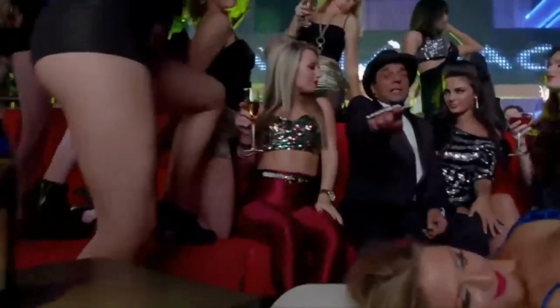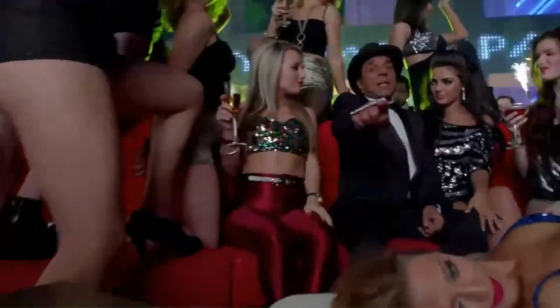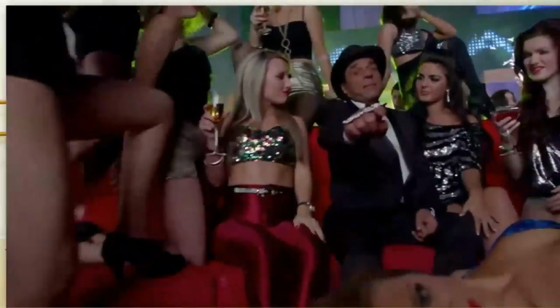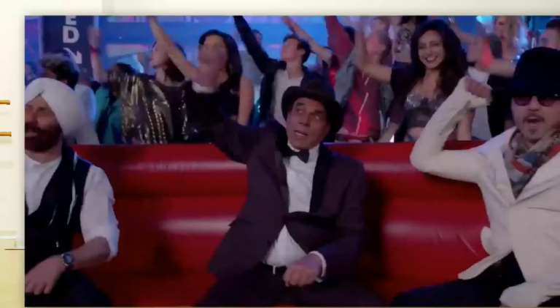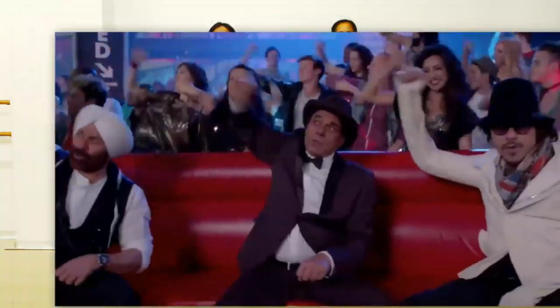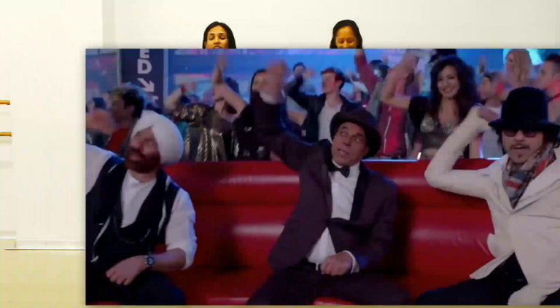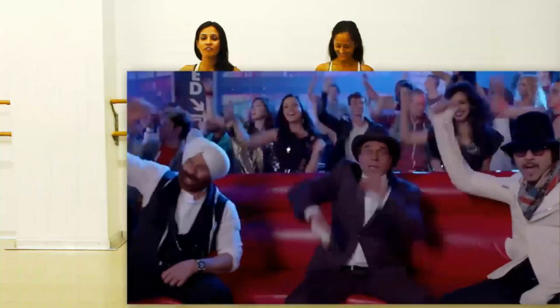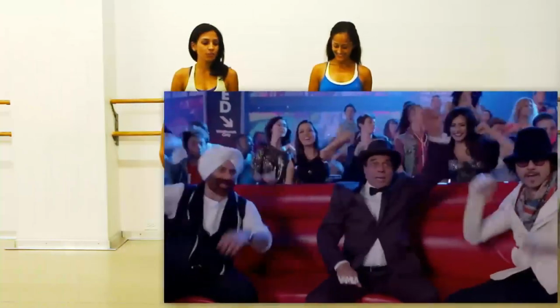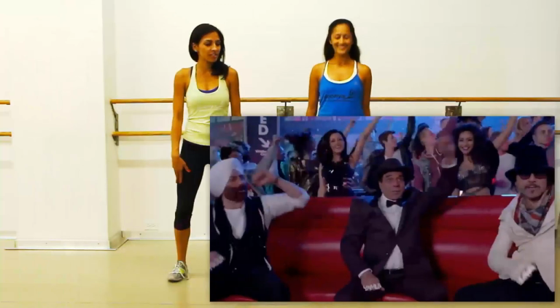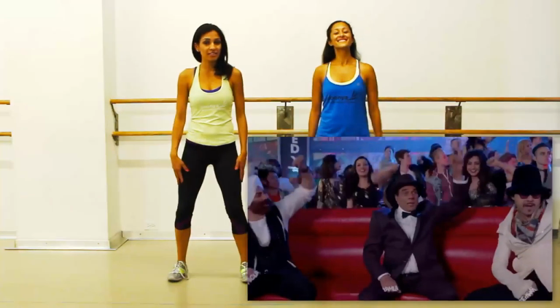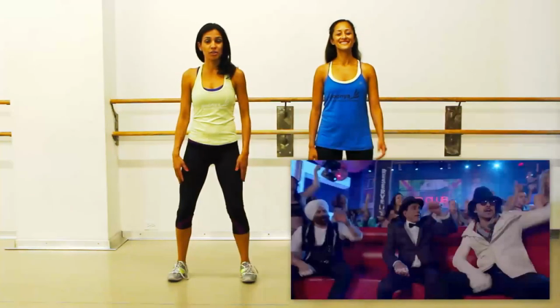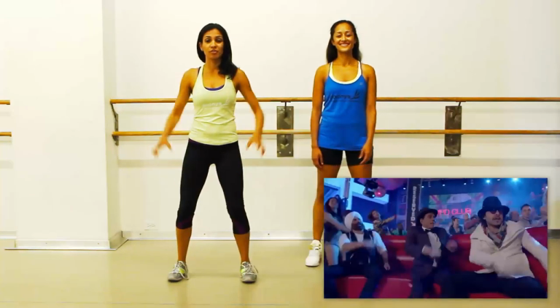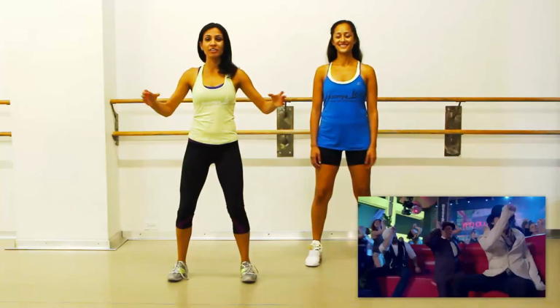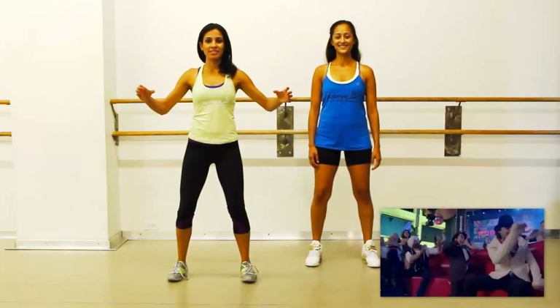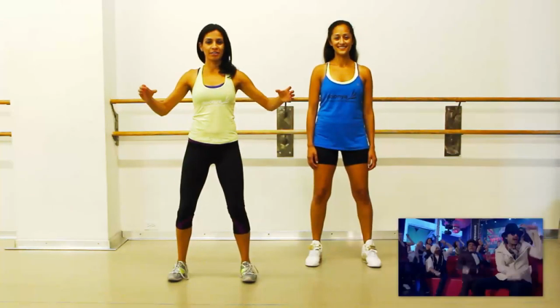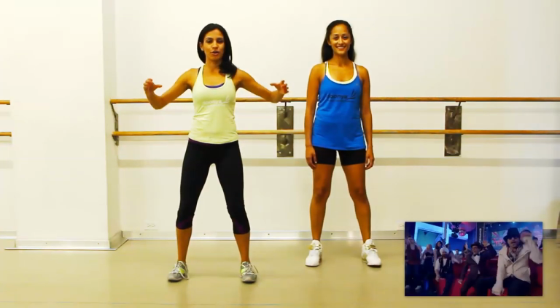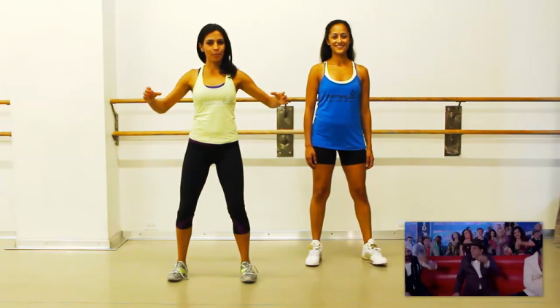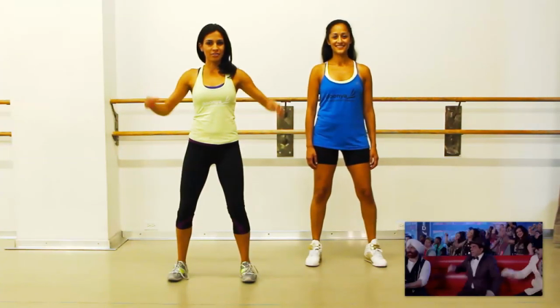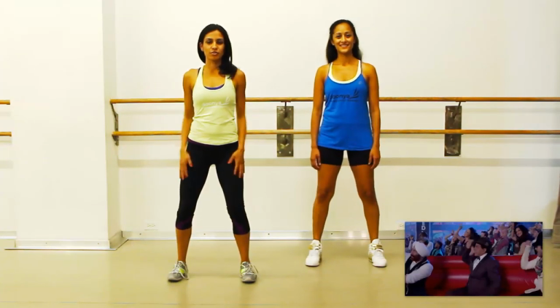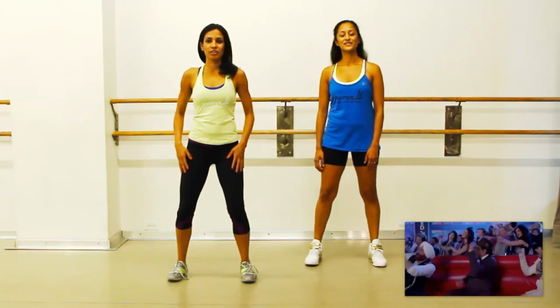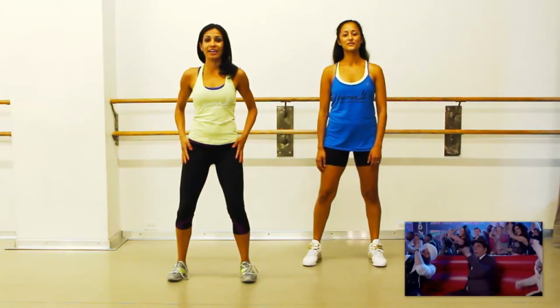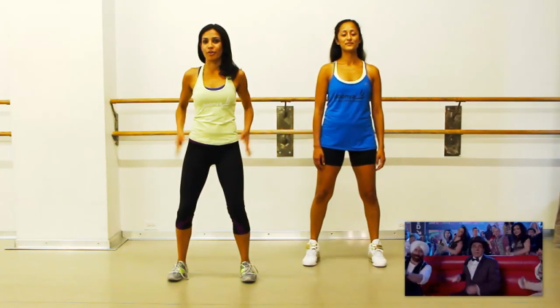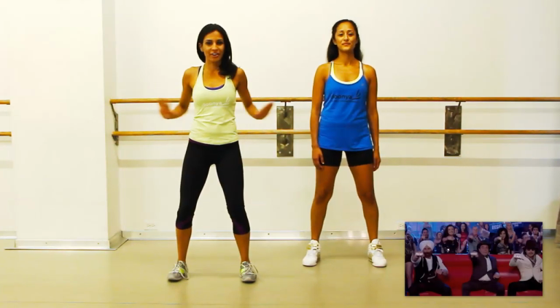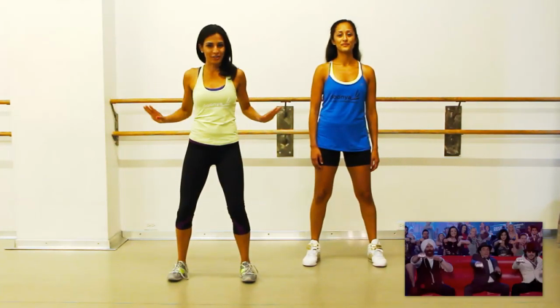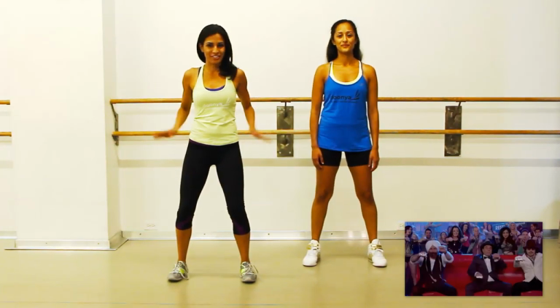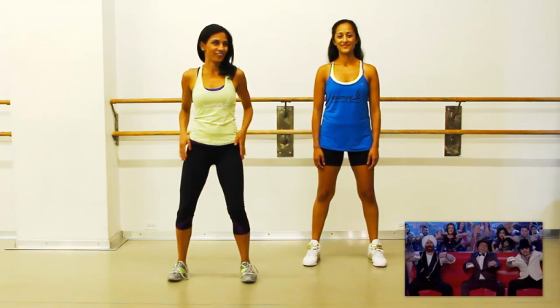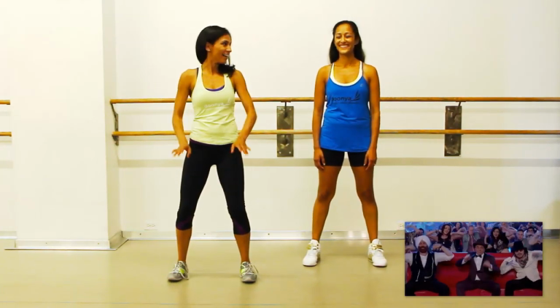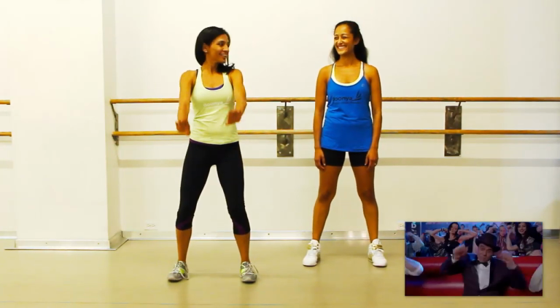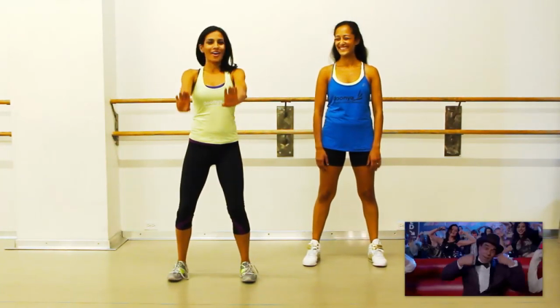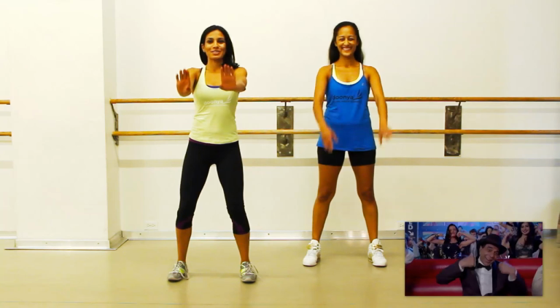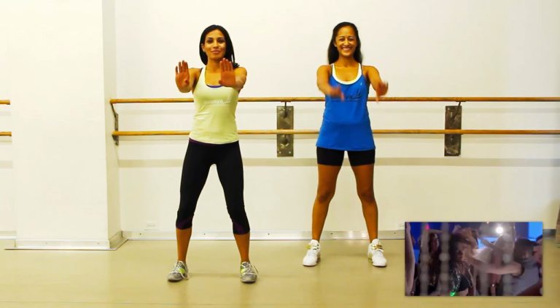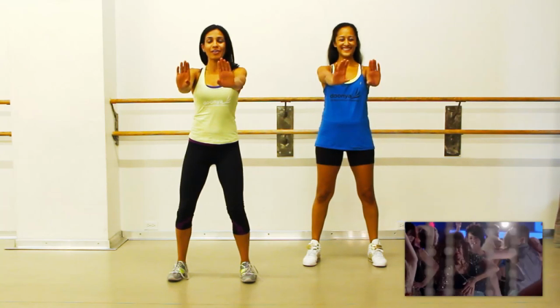Okay, so get your legs in a comfortable stance. We're going to be really isolating those arm muscles, so the legs are out of the equation for now. Arms come out.